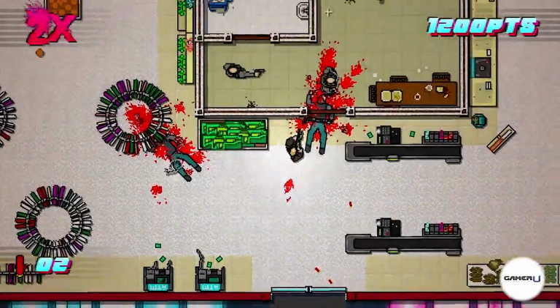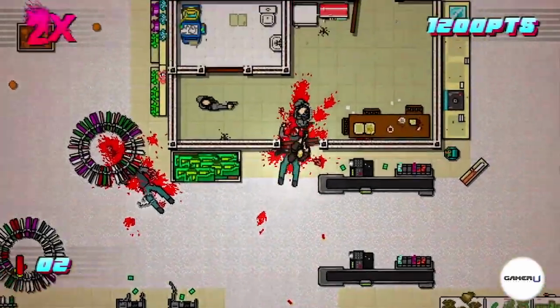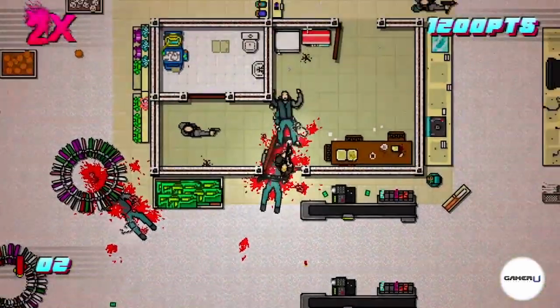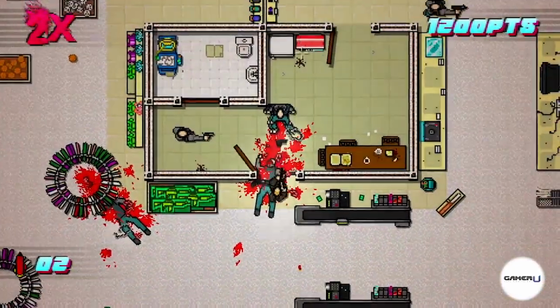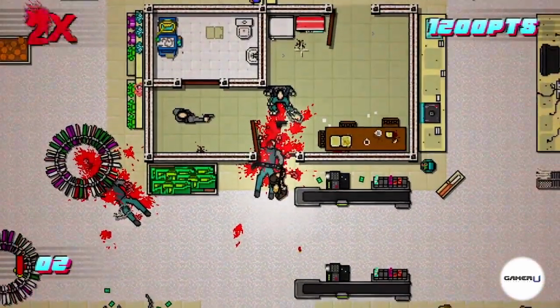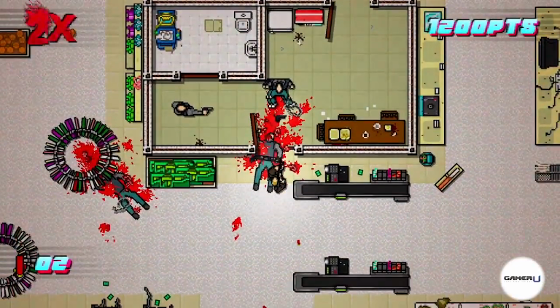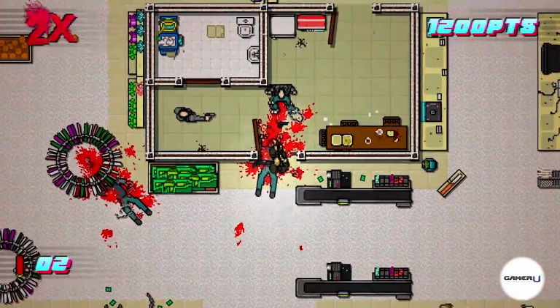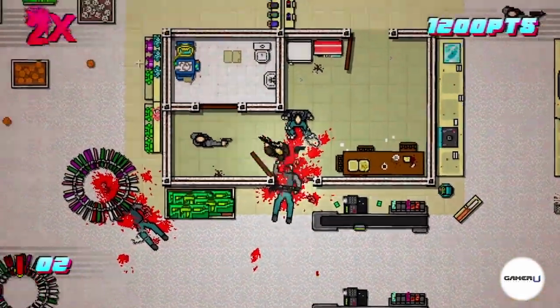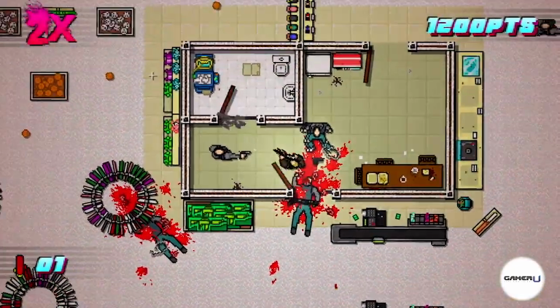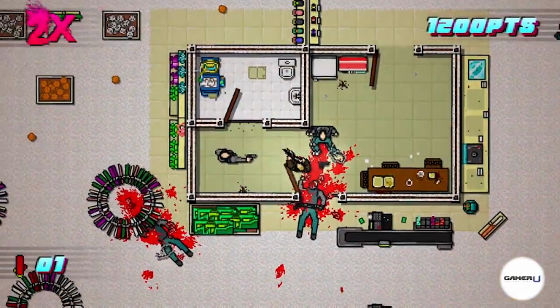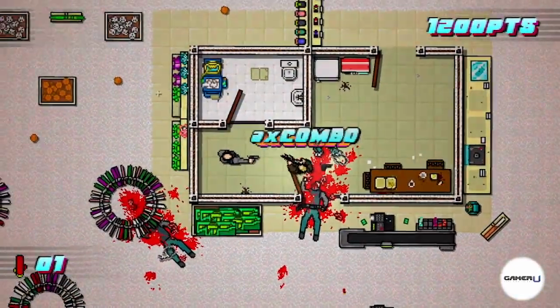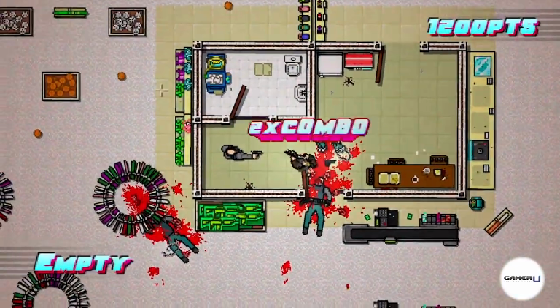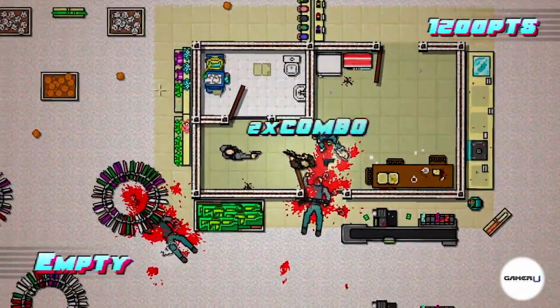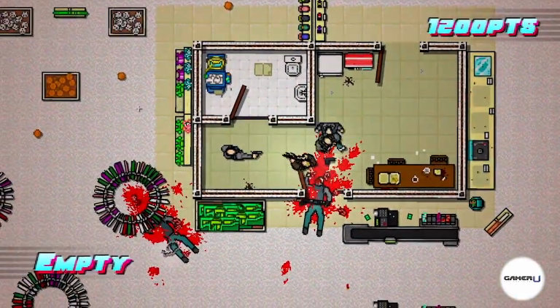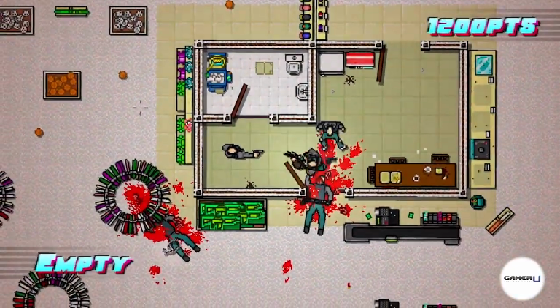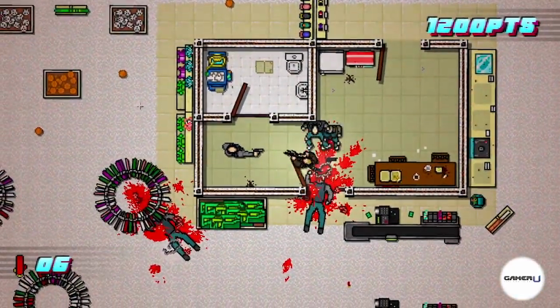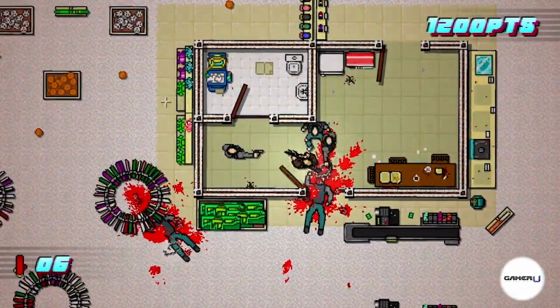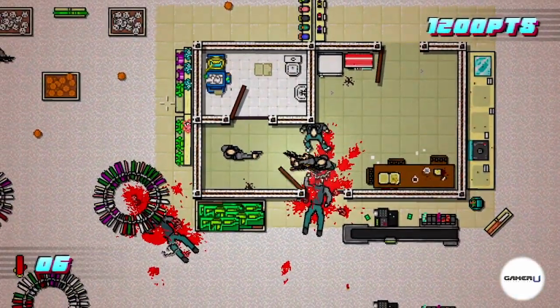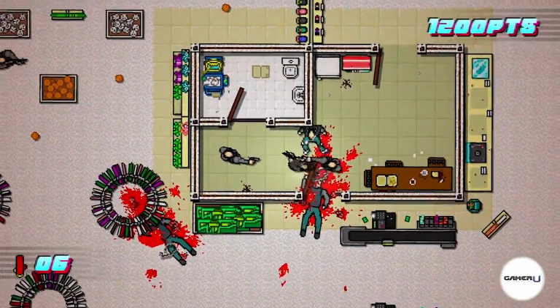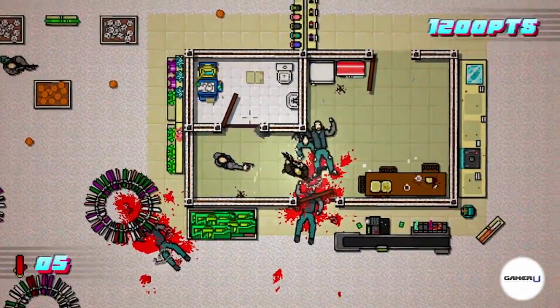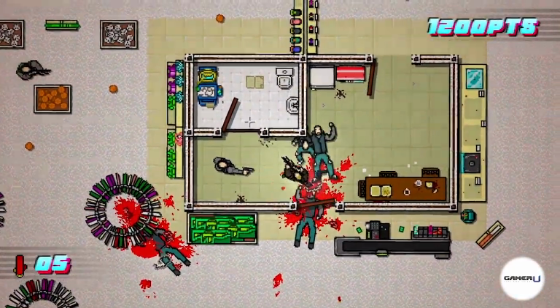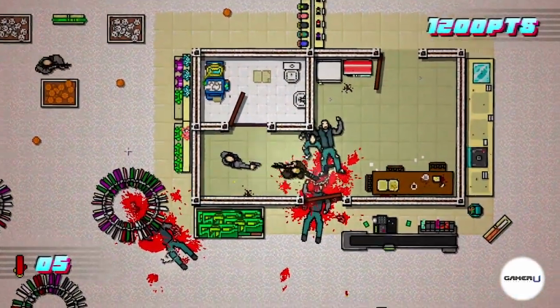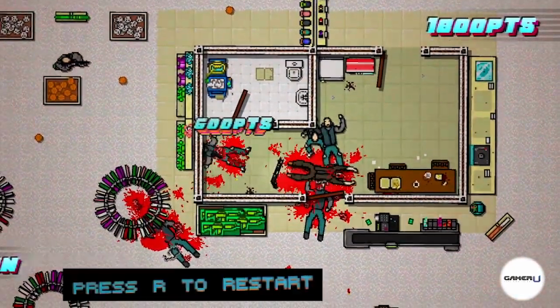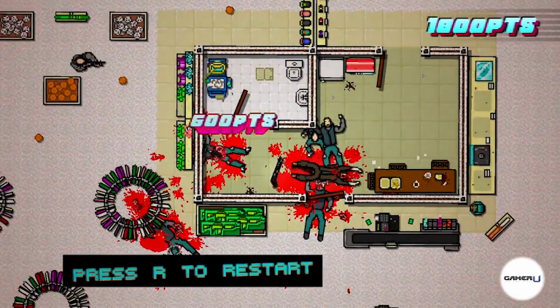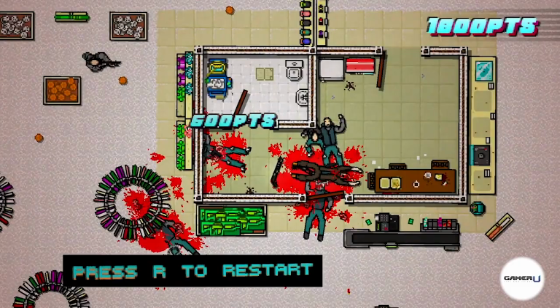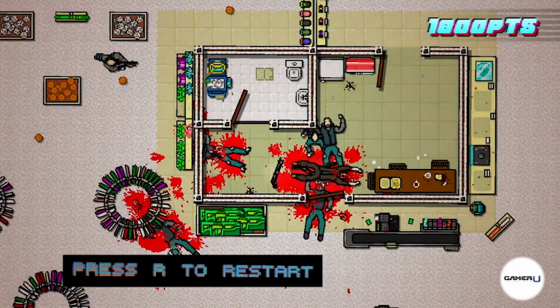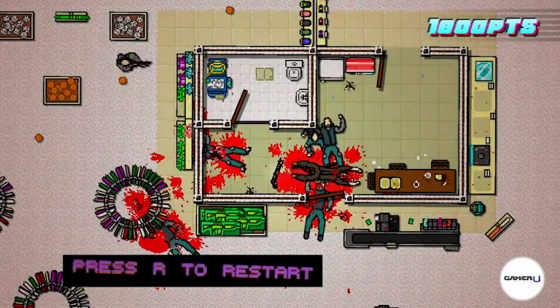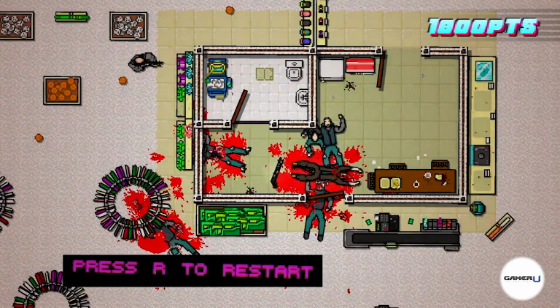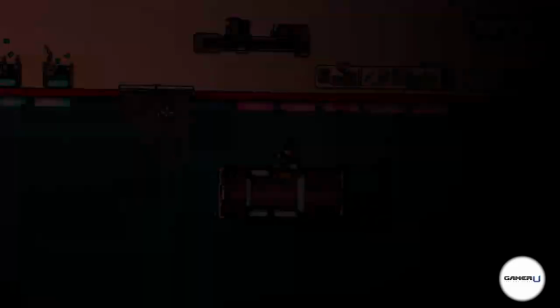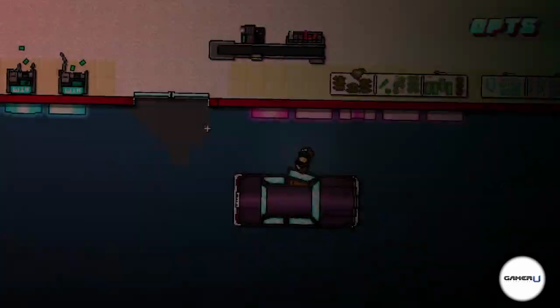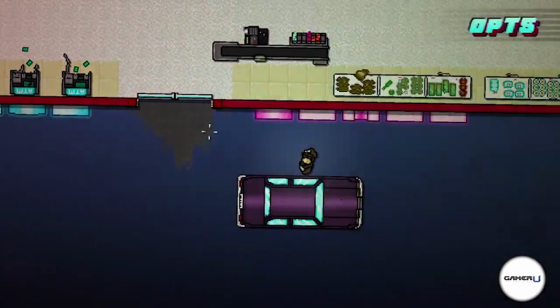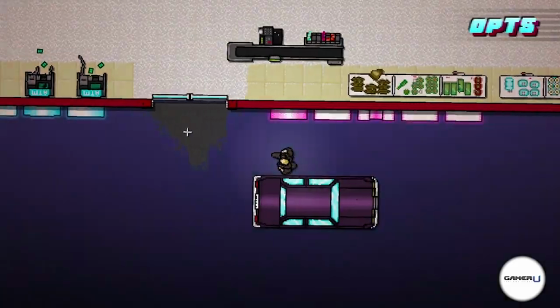One of the main characters you can play as in Hotline Miami 2 is Detective Manny Pardo. Manny is a detective who has taken the law into his own hands.